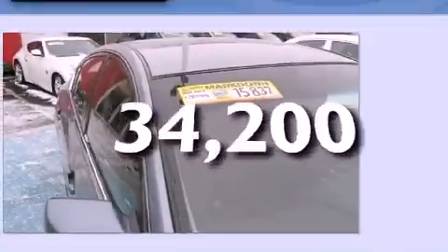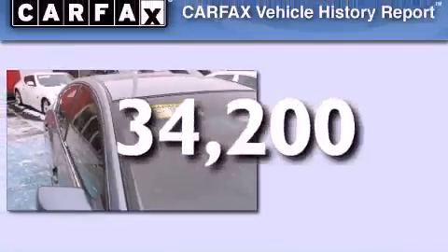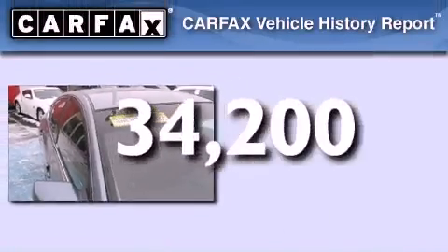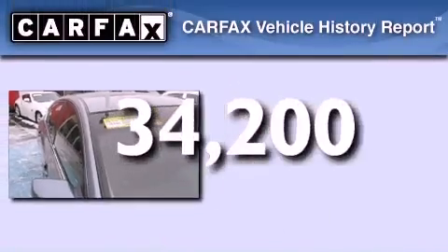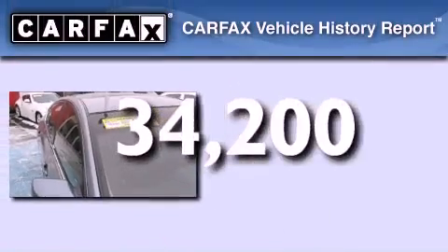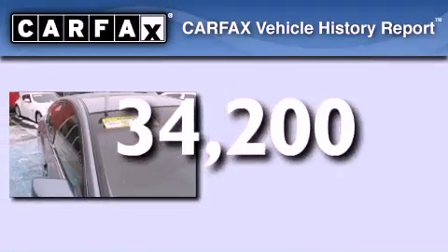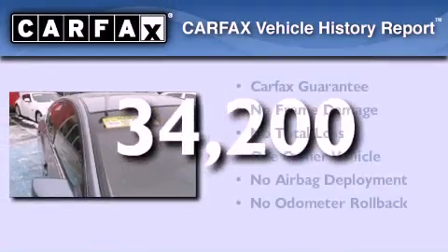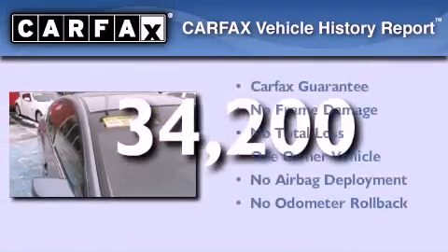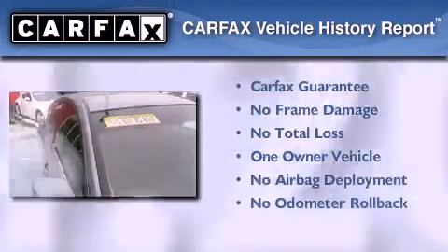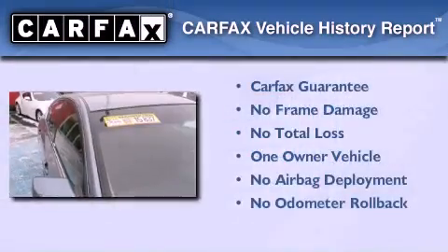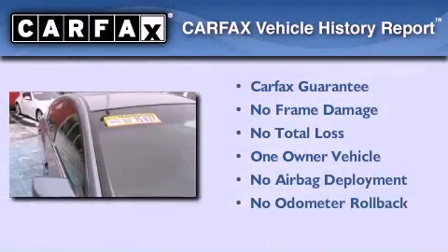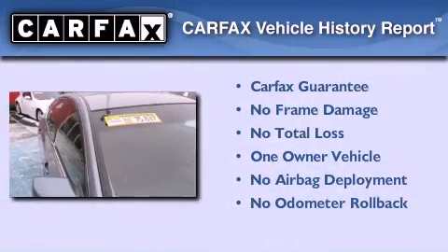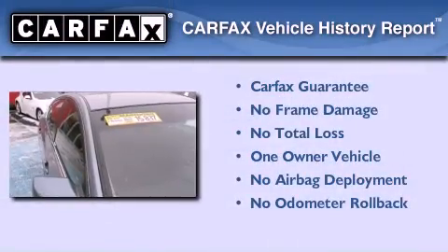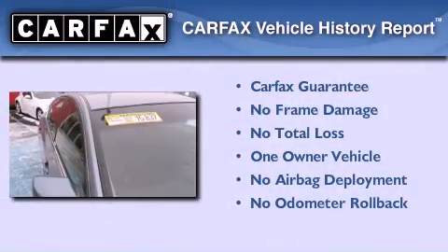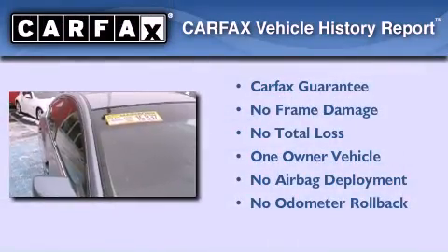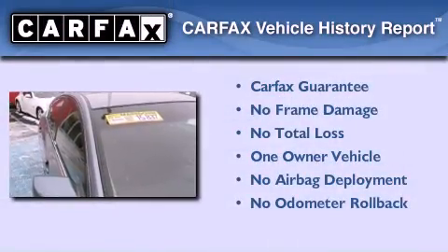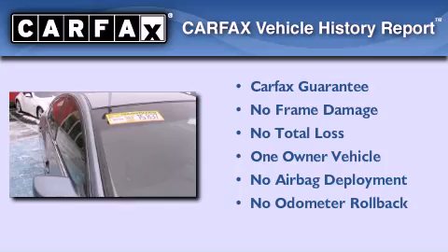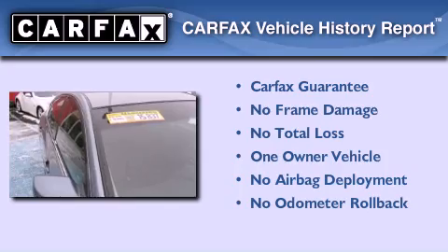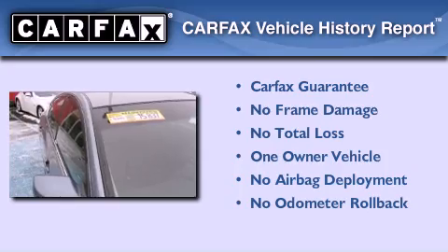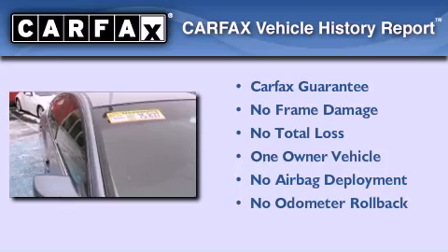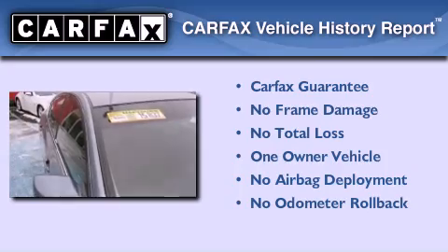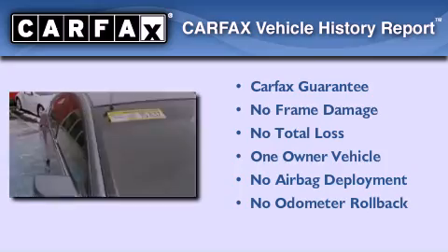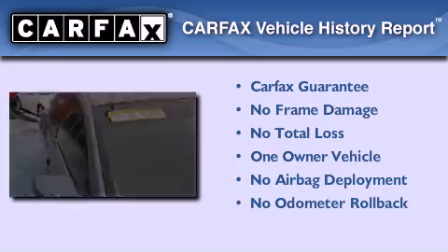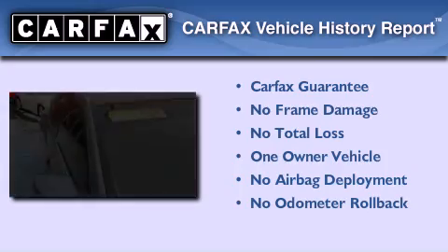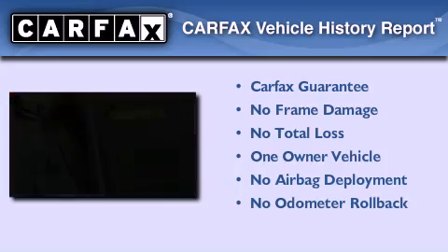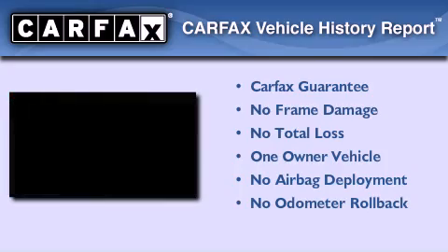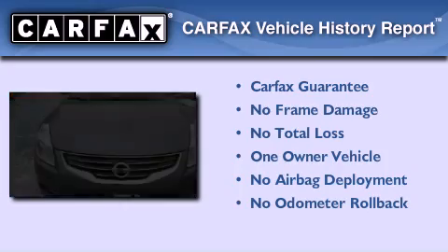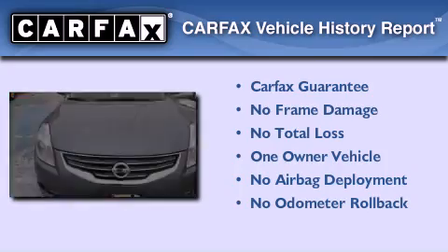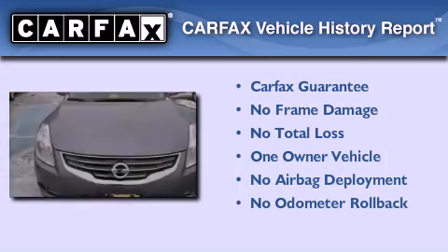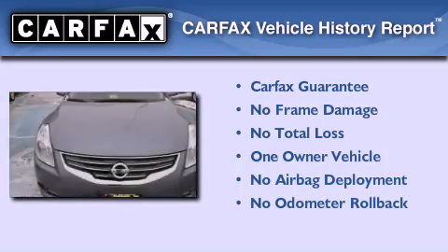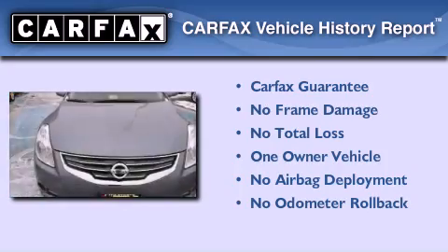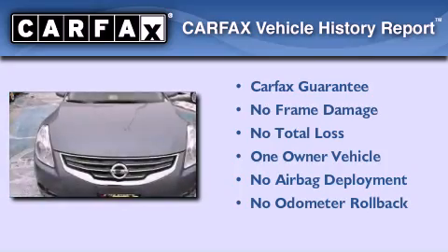This vehicle has less than 35,000 miles. This Nissan has had only one owner and it qualifies for the Carfax buy-back guarantee.